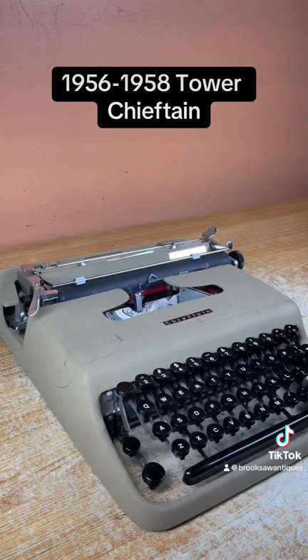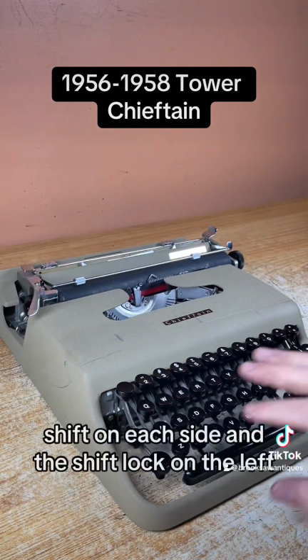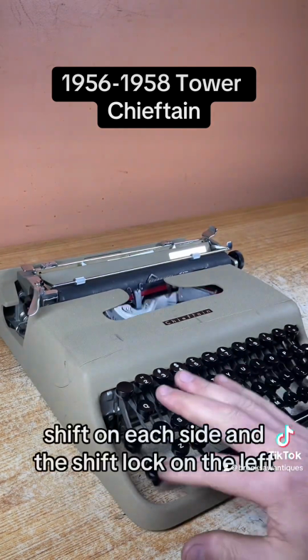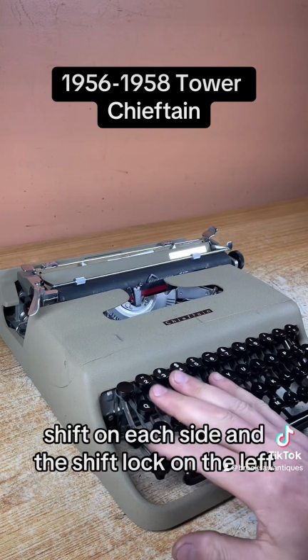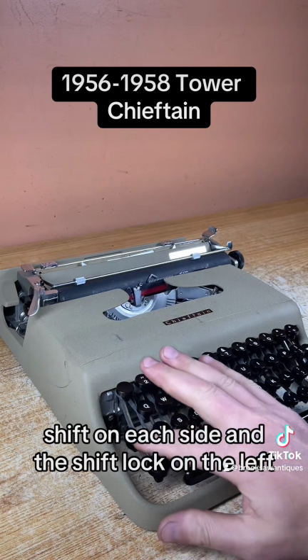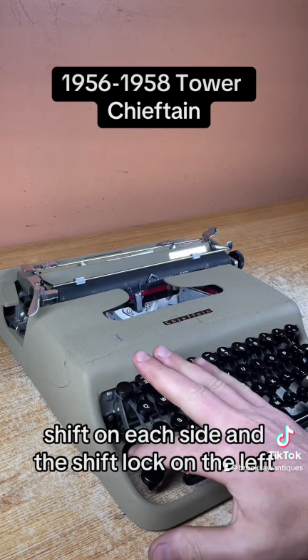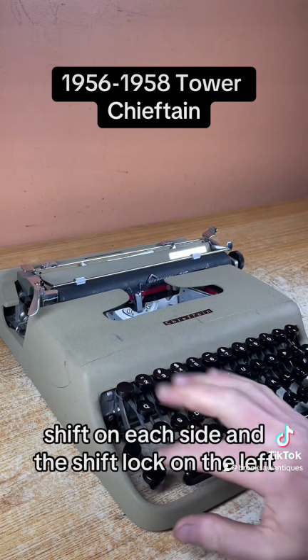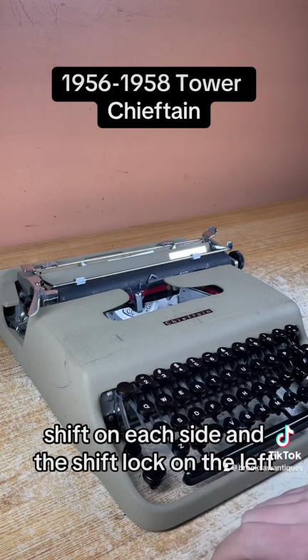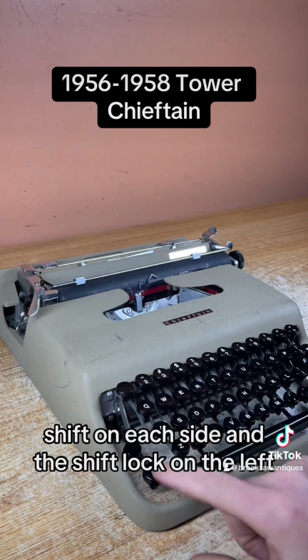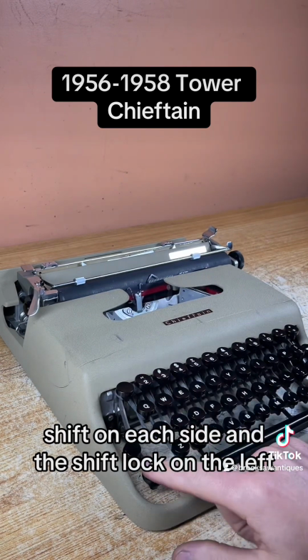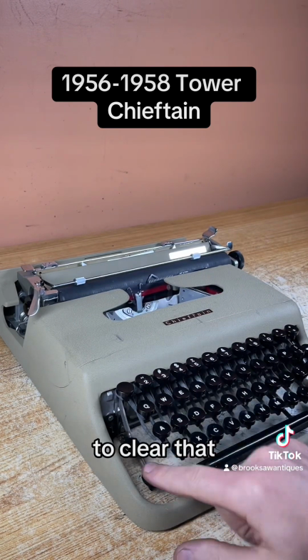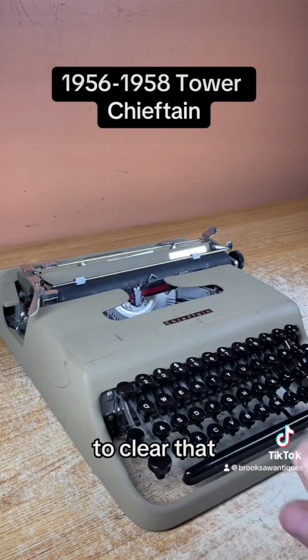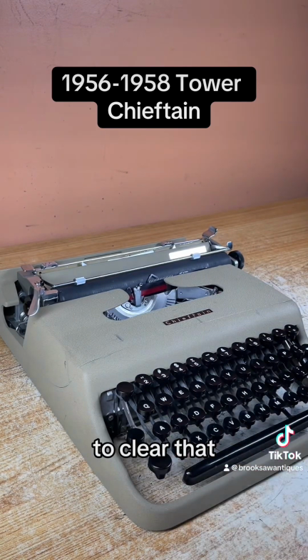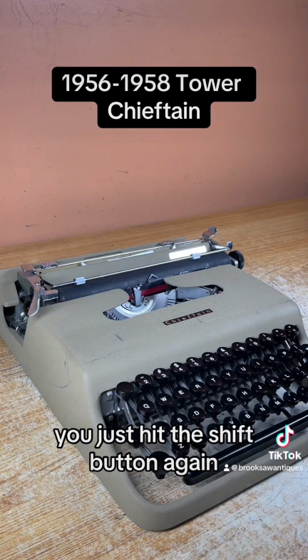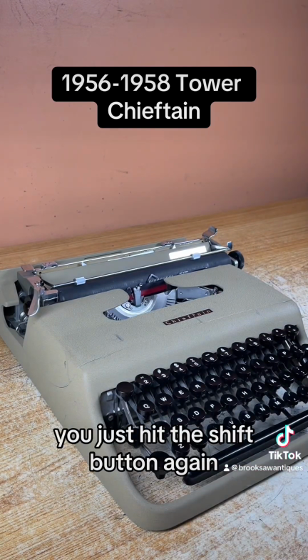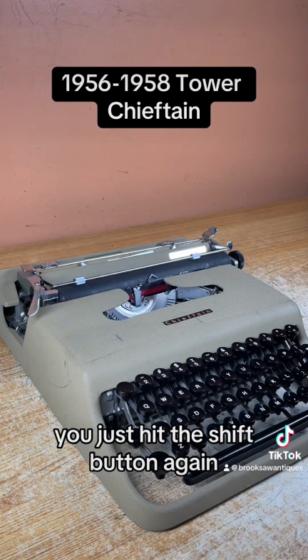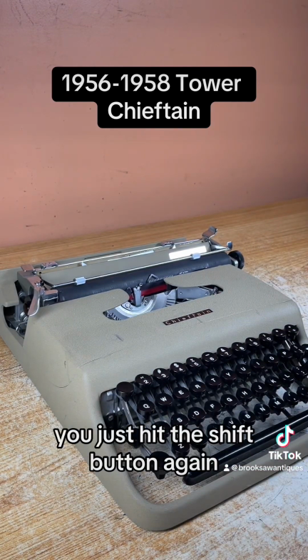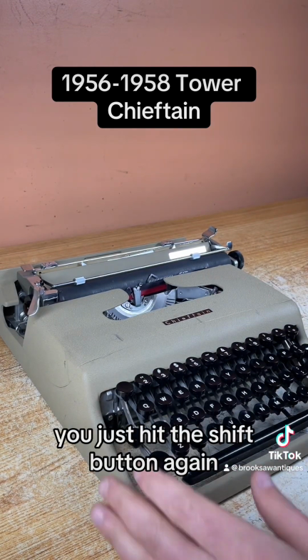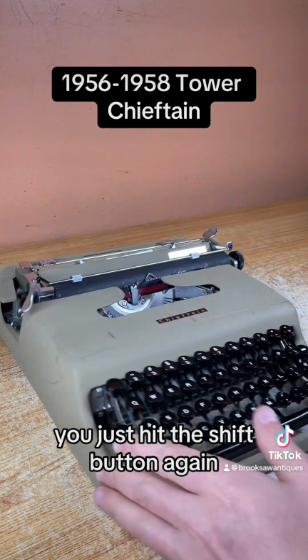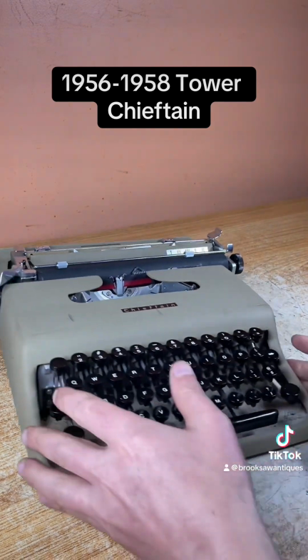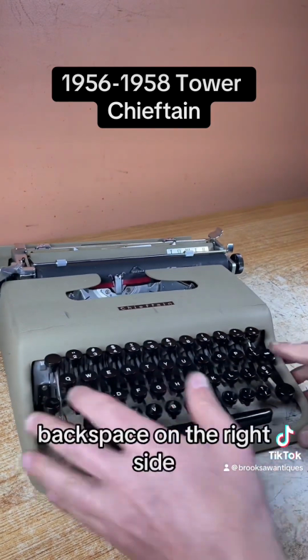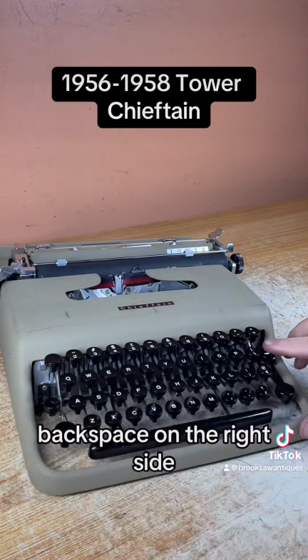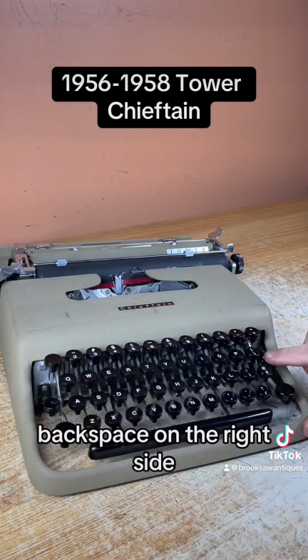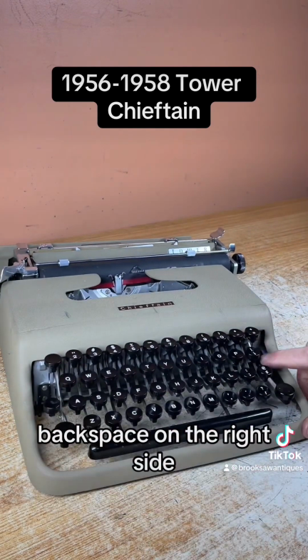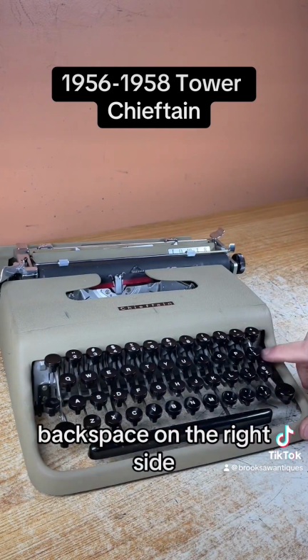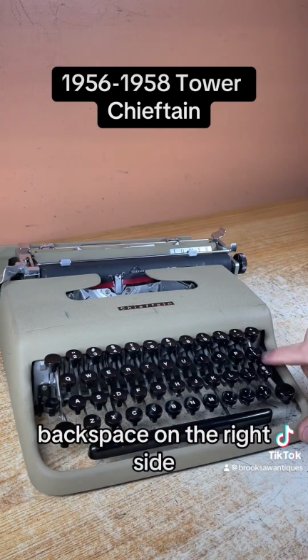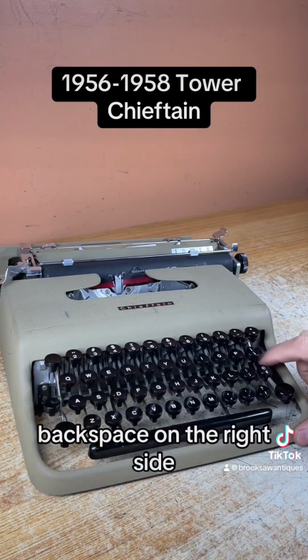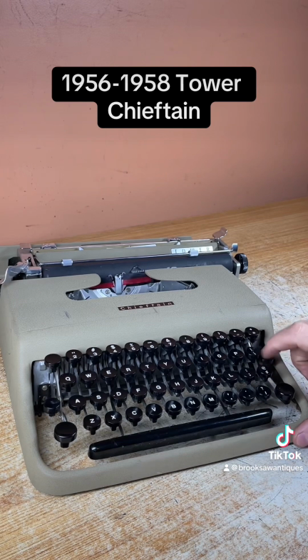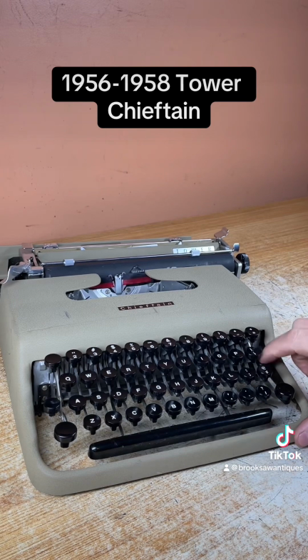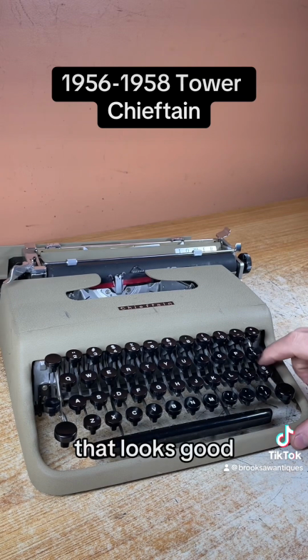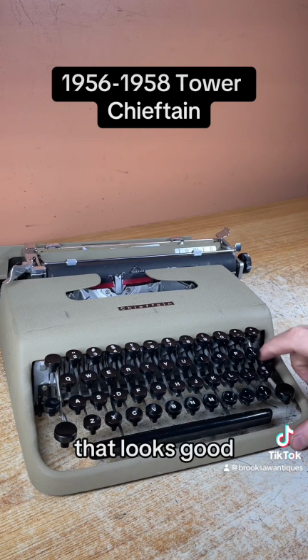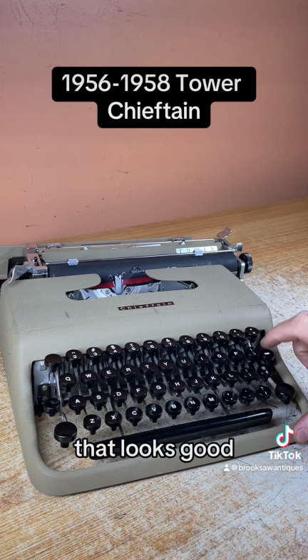There's a shift key on each side and the shift lock on the left. To clear the shift lock you just hit the shift button again. Backspace is on the right side. That works good.